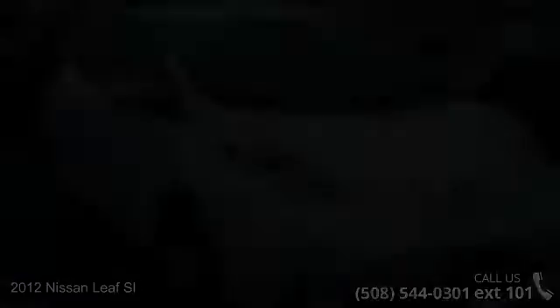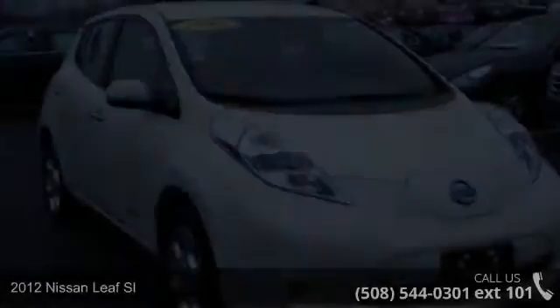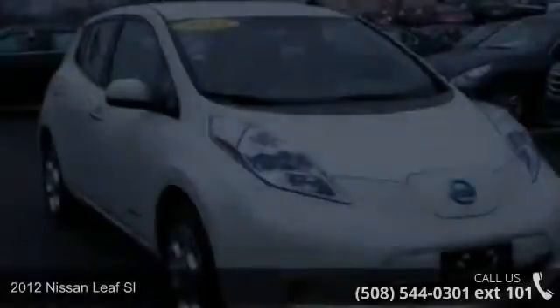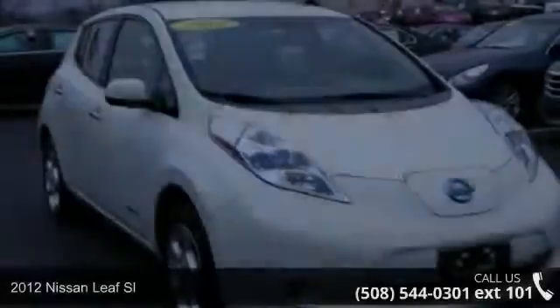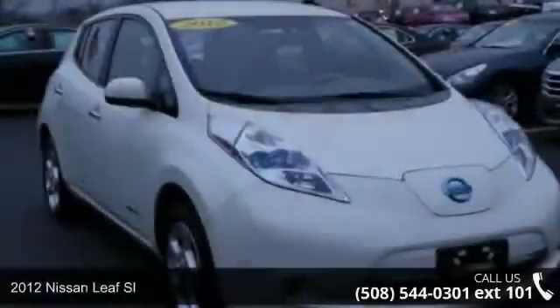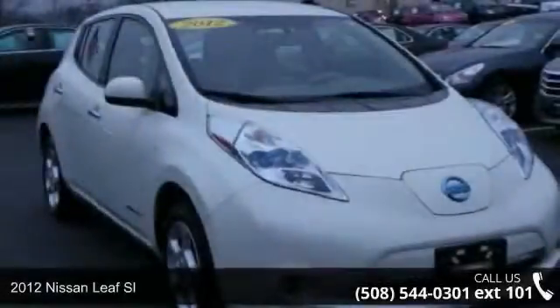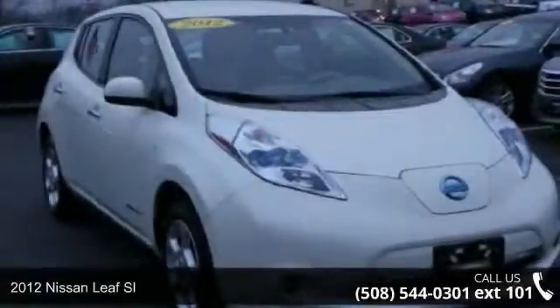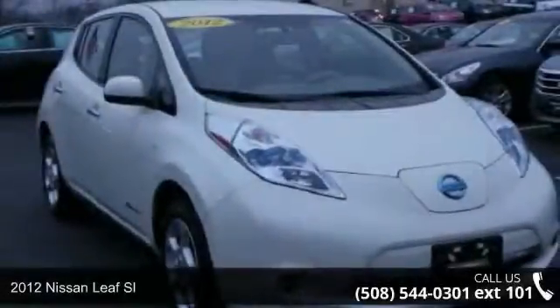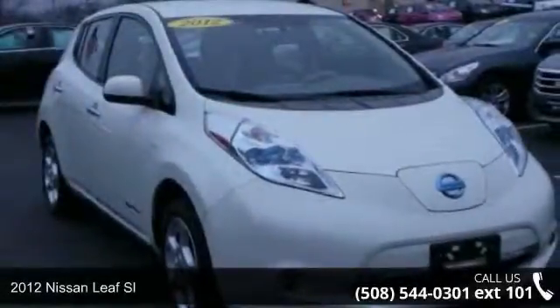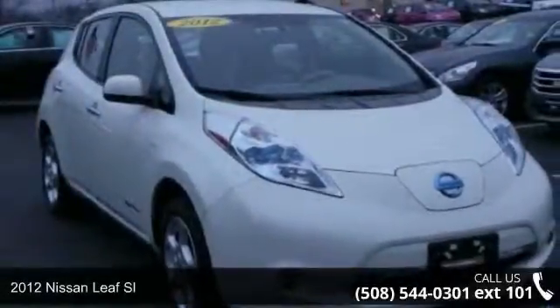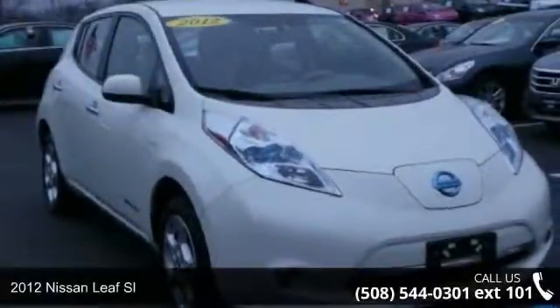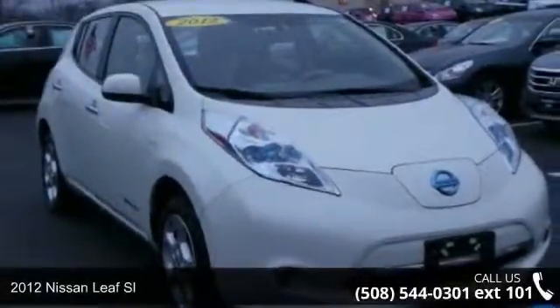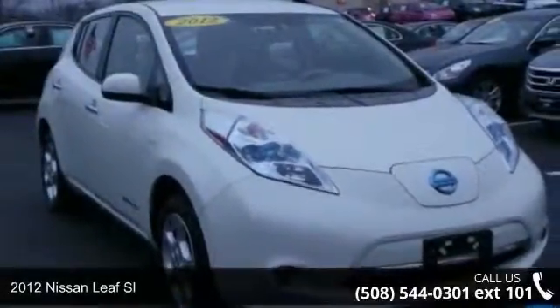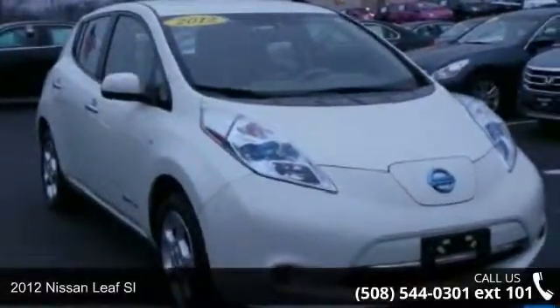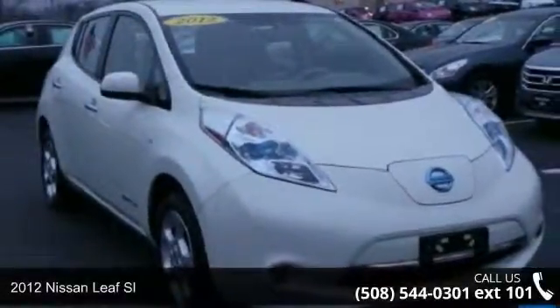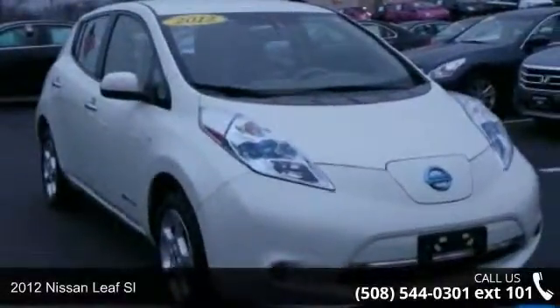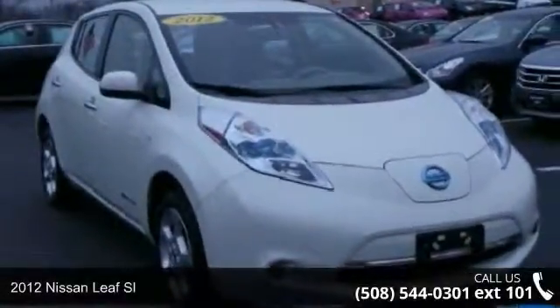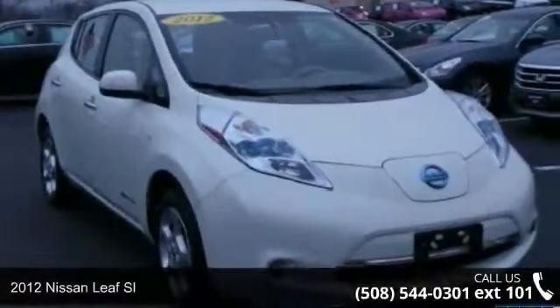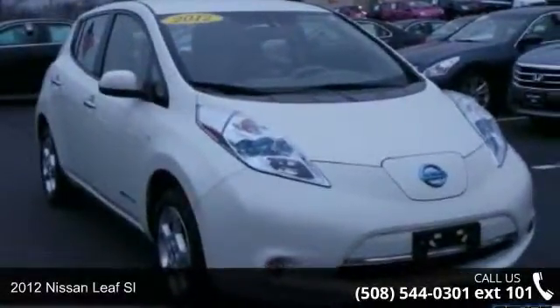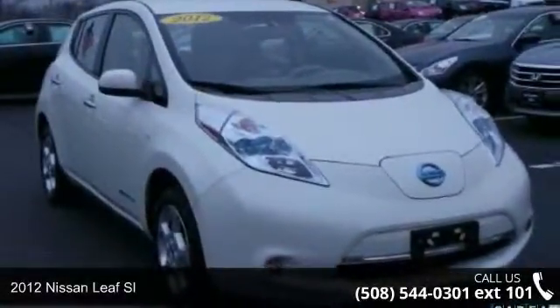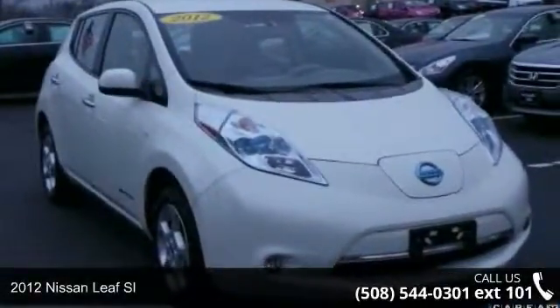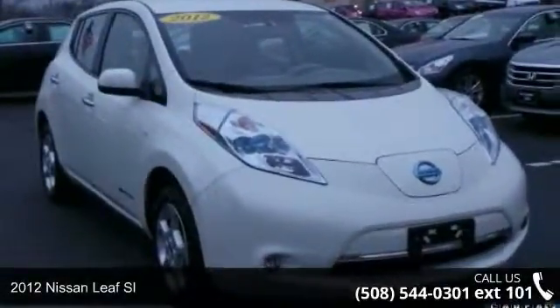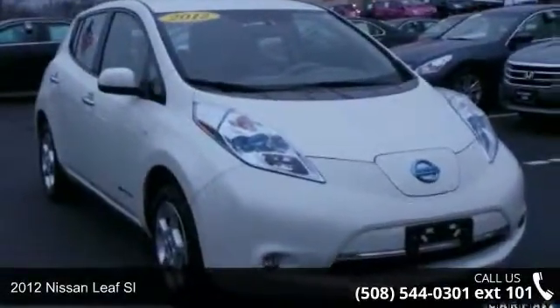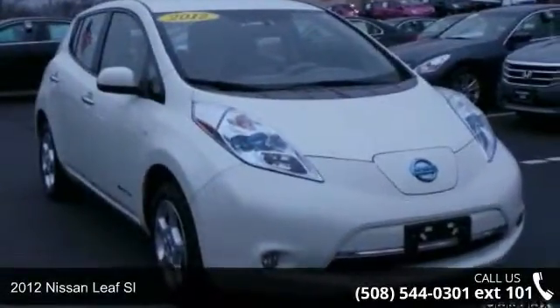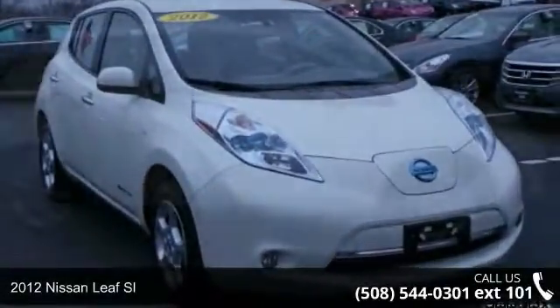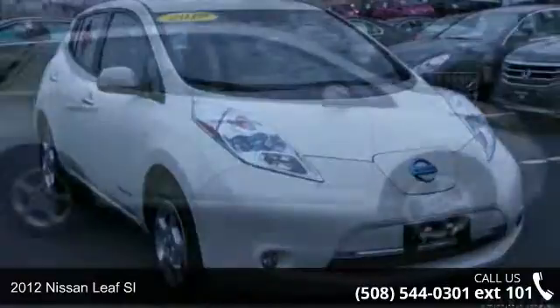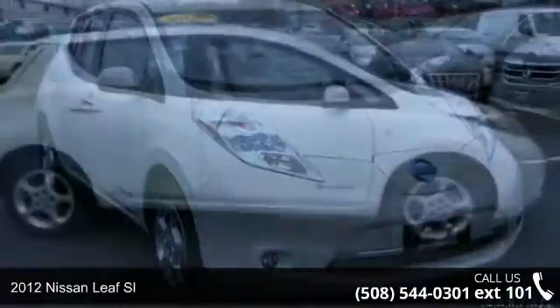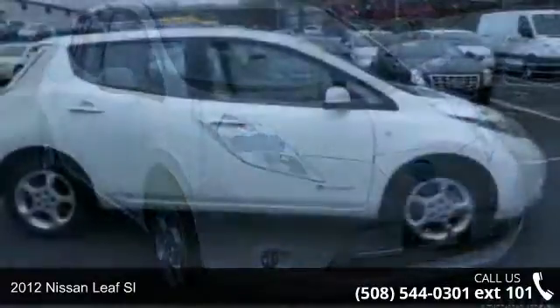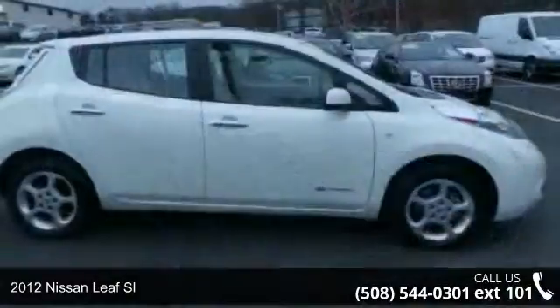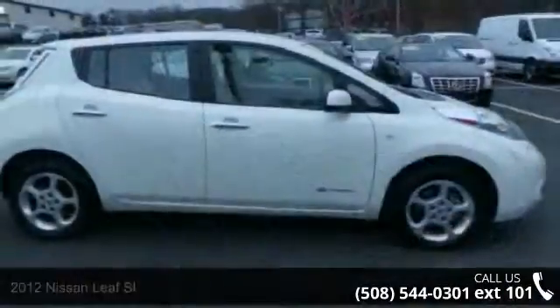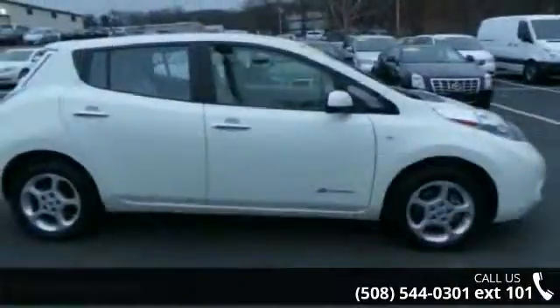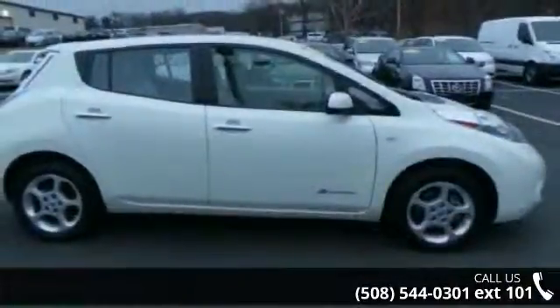Imagine yourself in this 2012 Nissan Leaf SL. This may be the set of wheels you've been looking for.